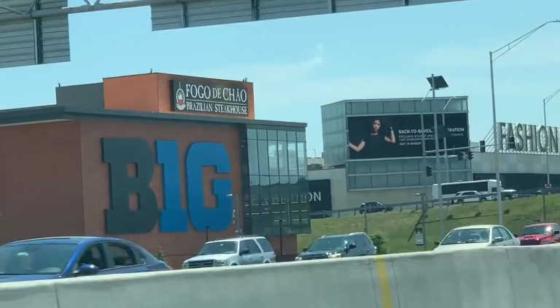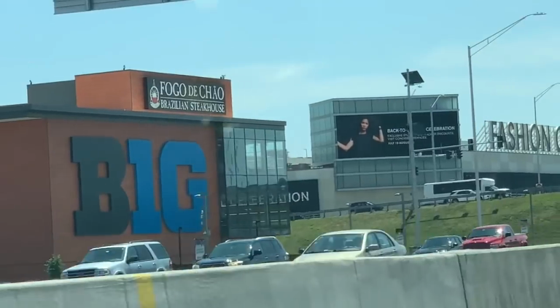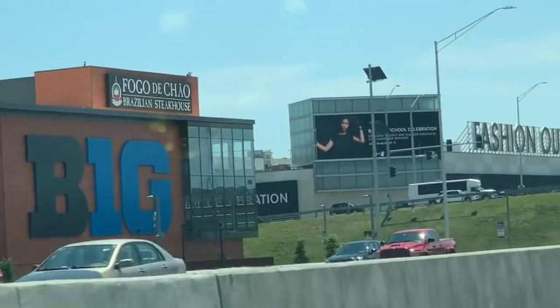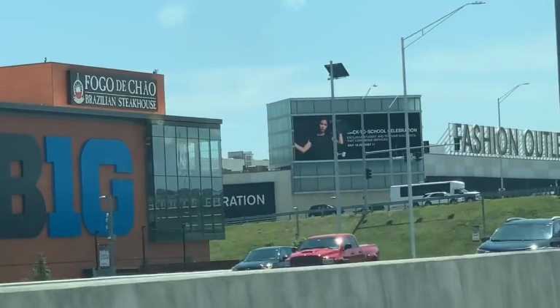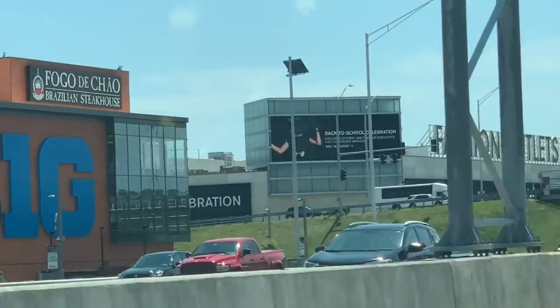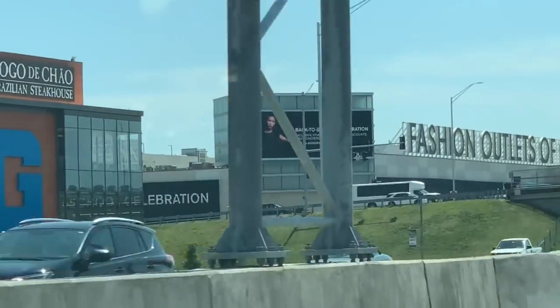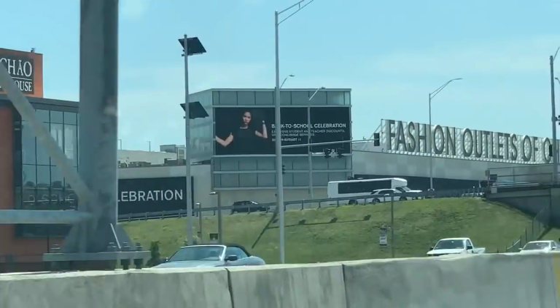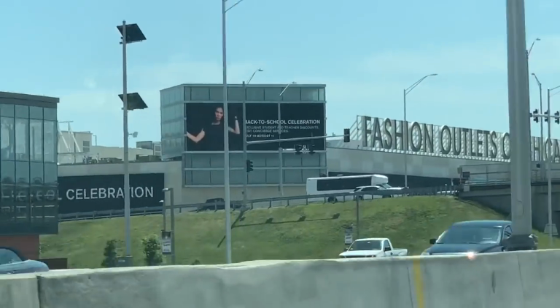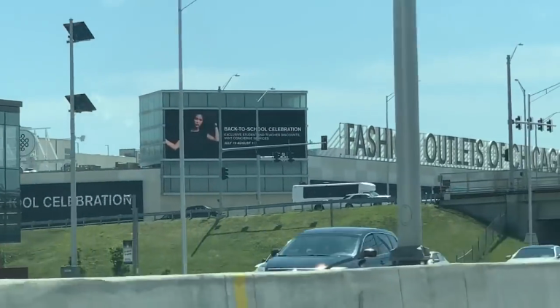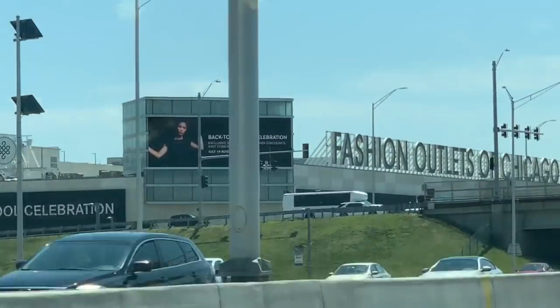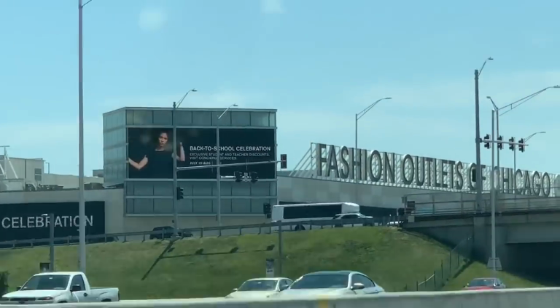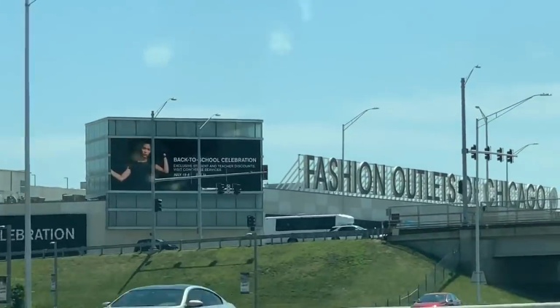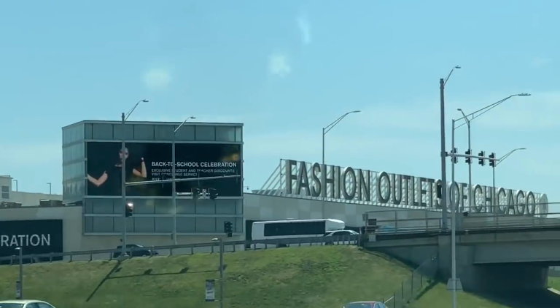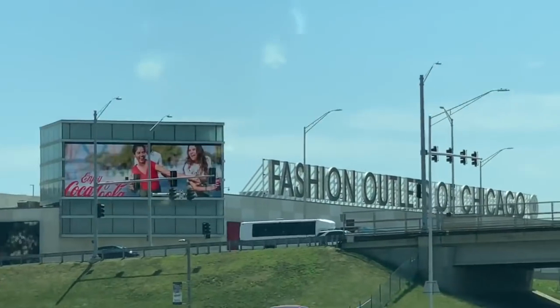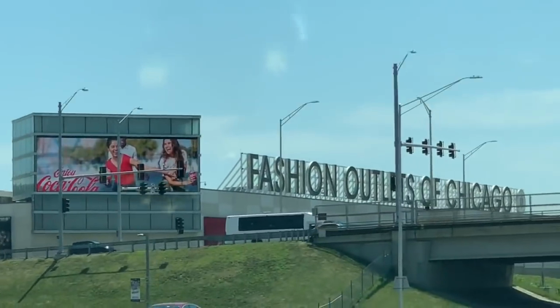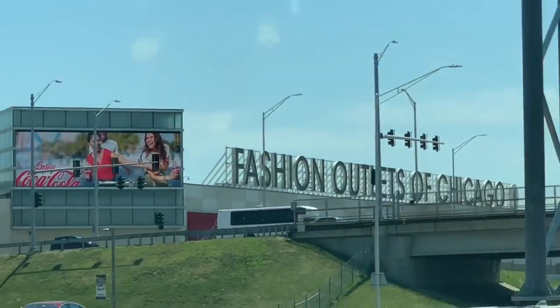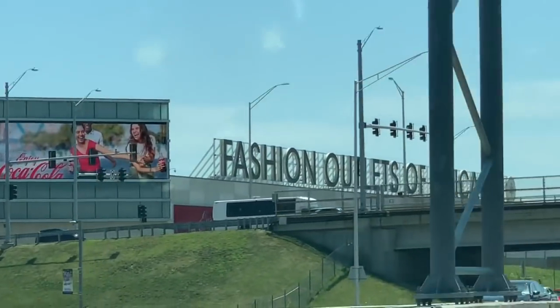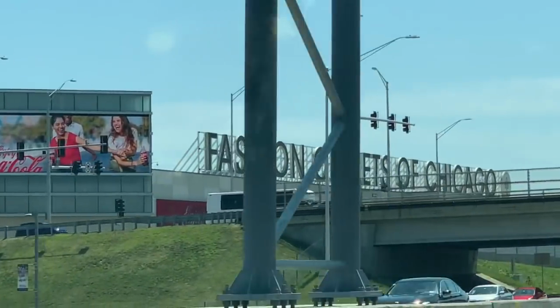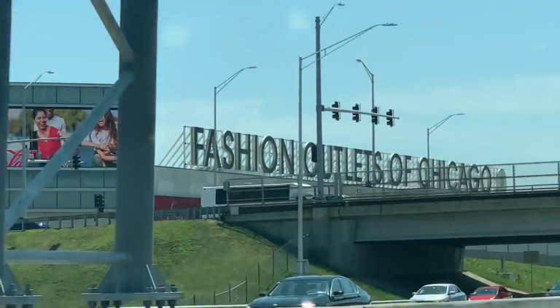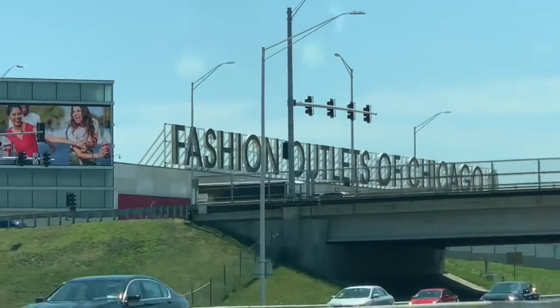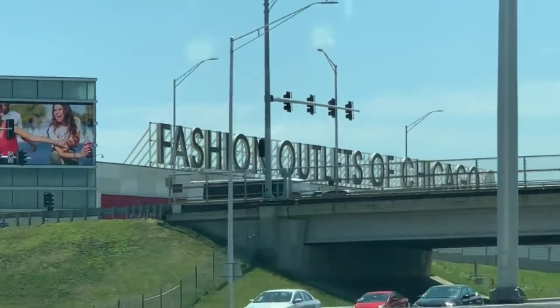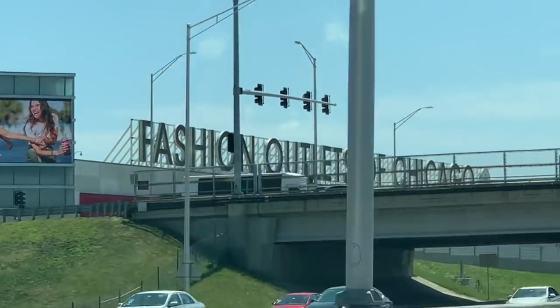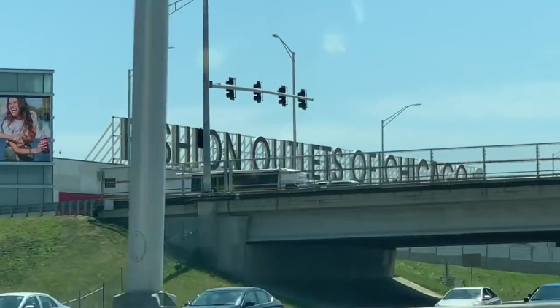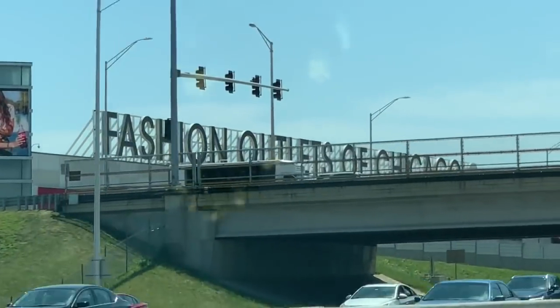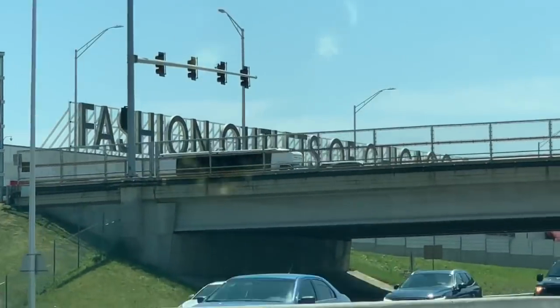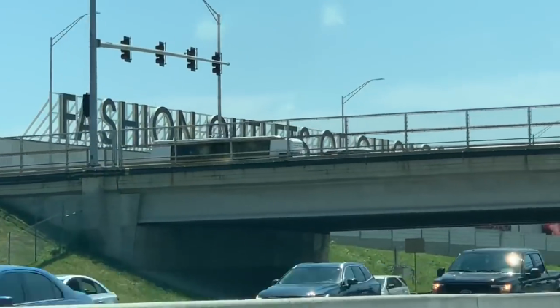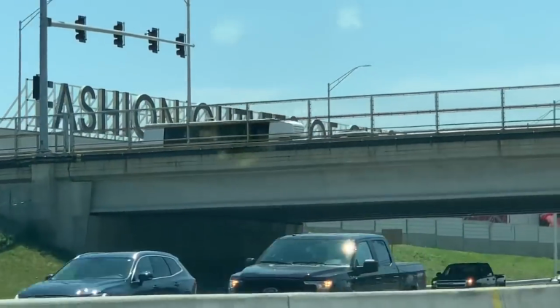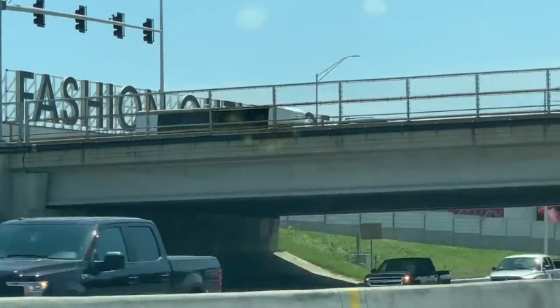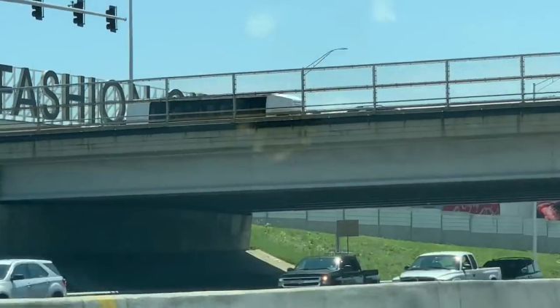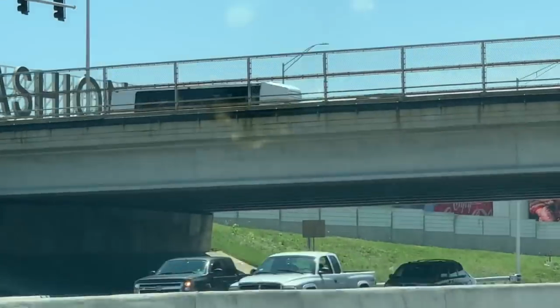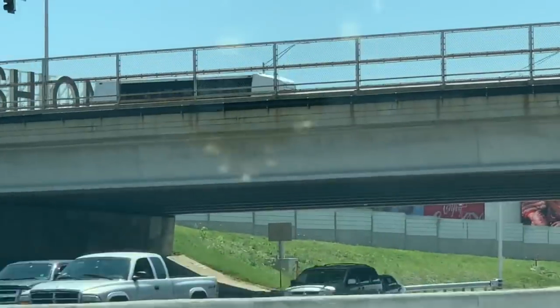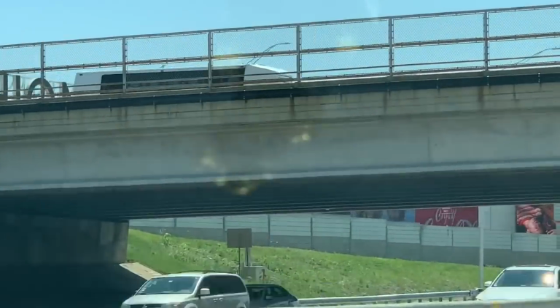This is Chicago Fashion Outlets Mall. This mall is located in all branded shops.